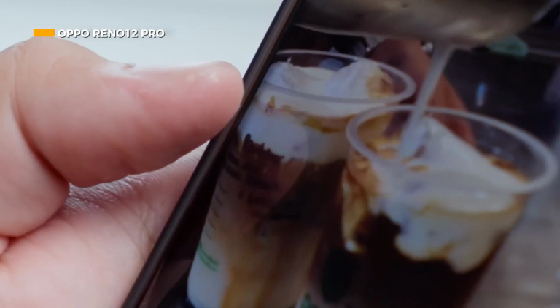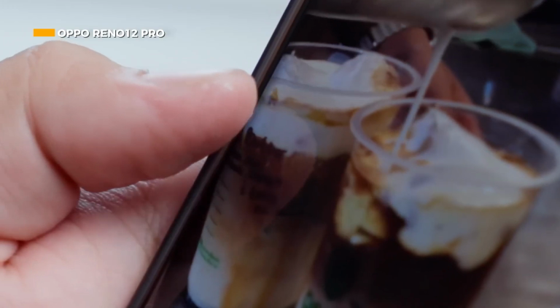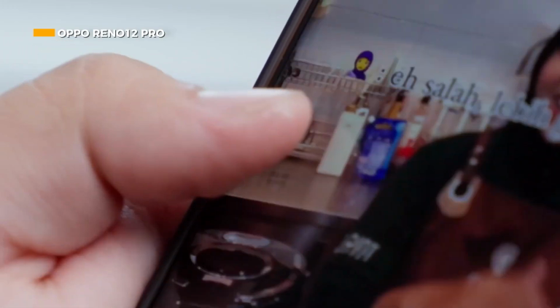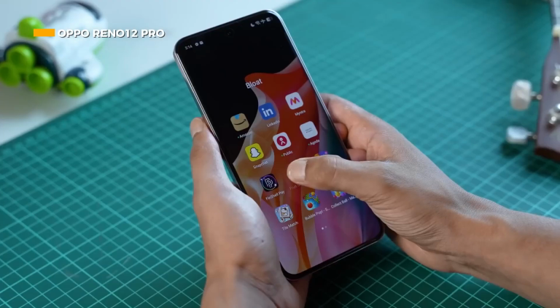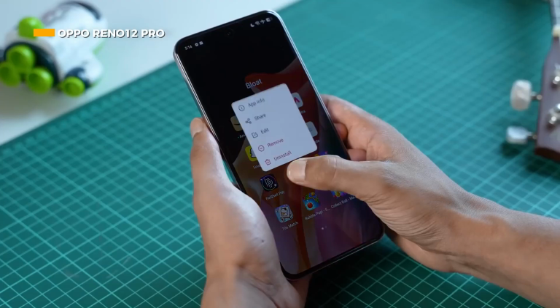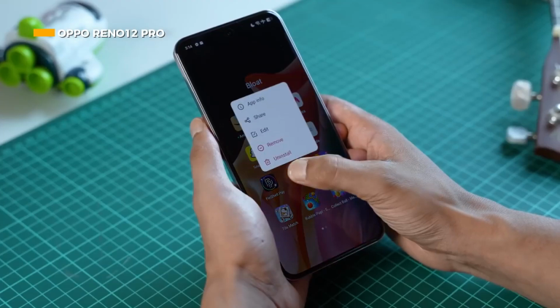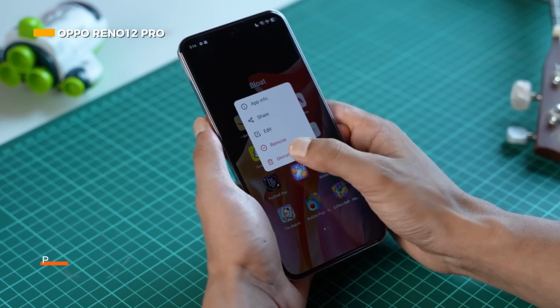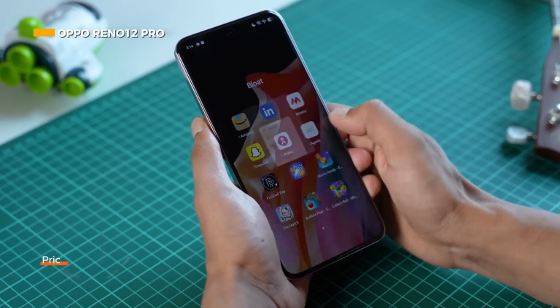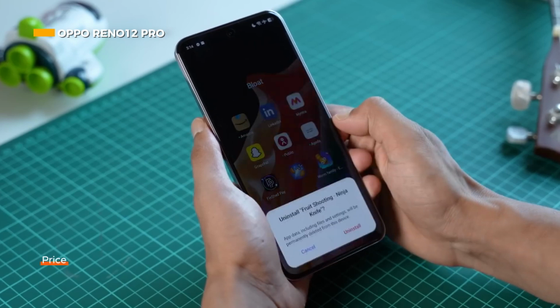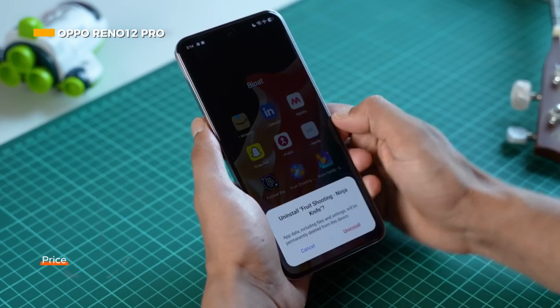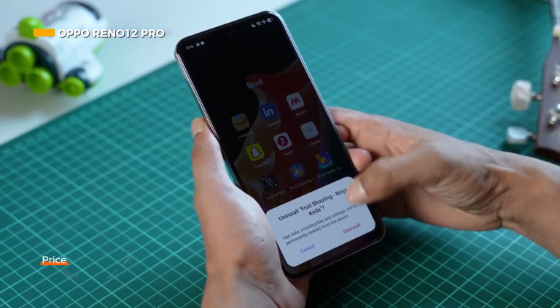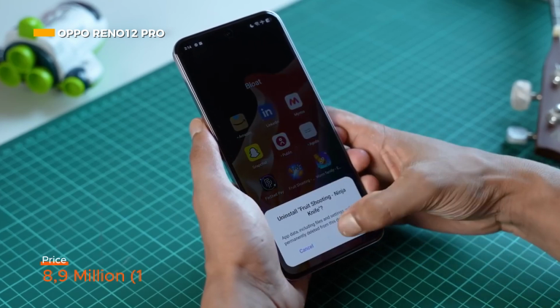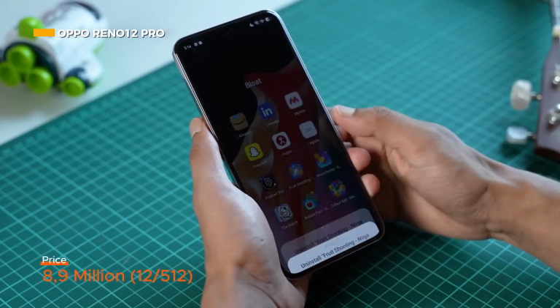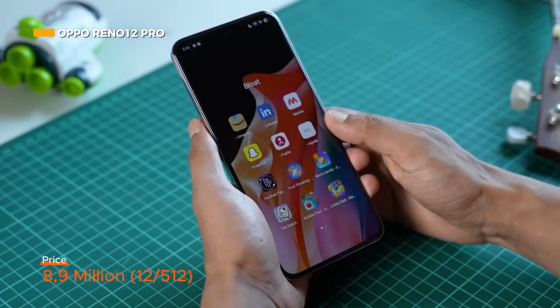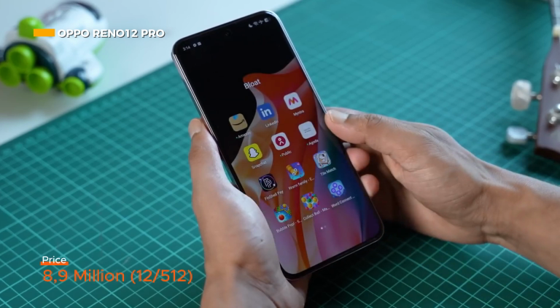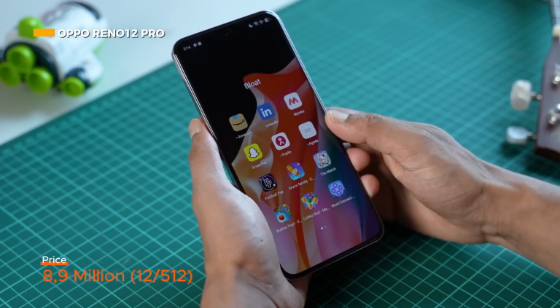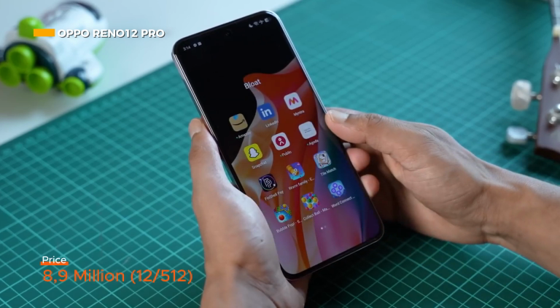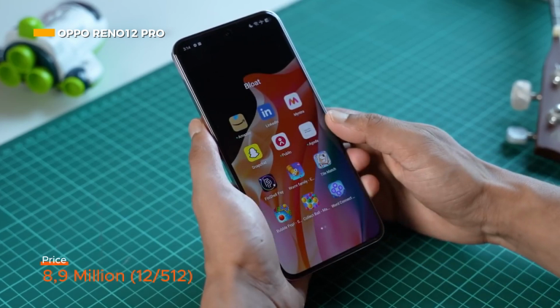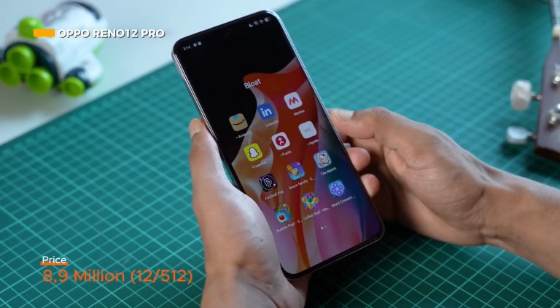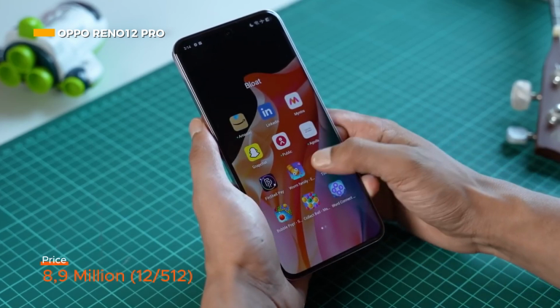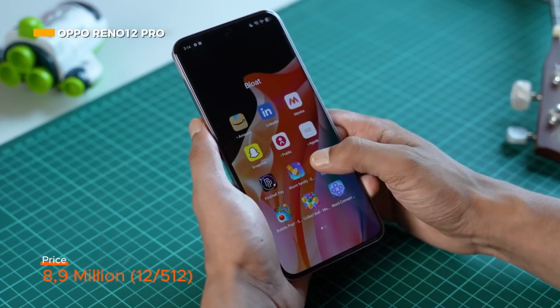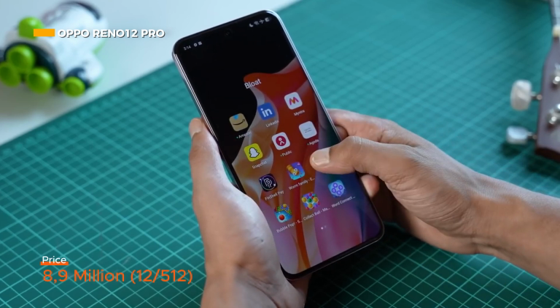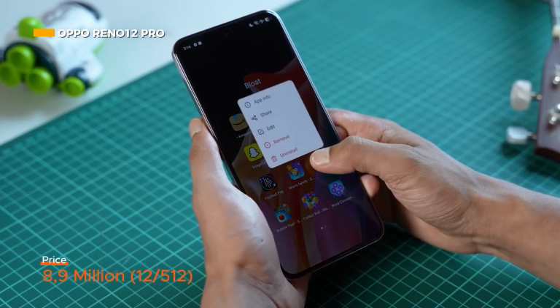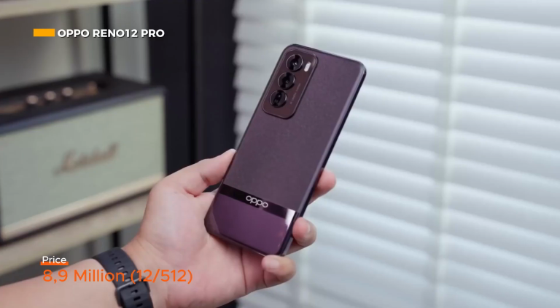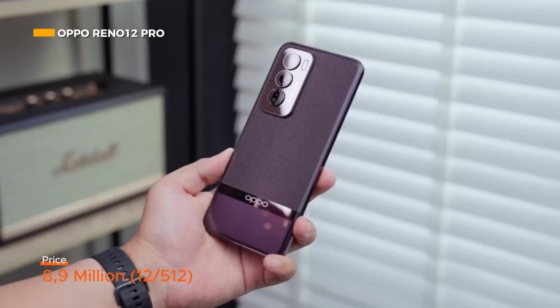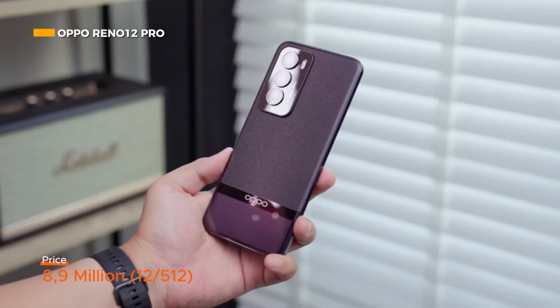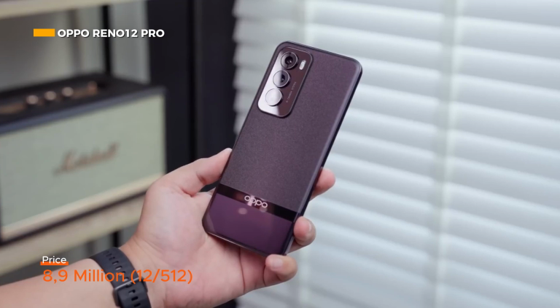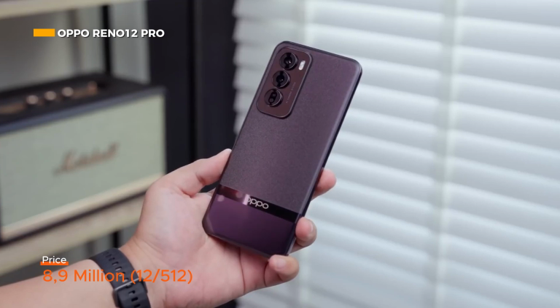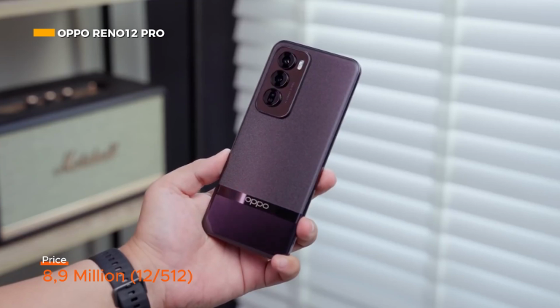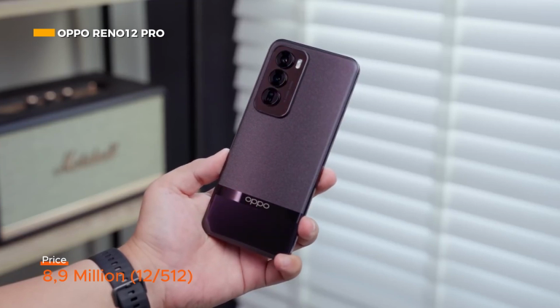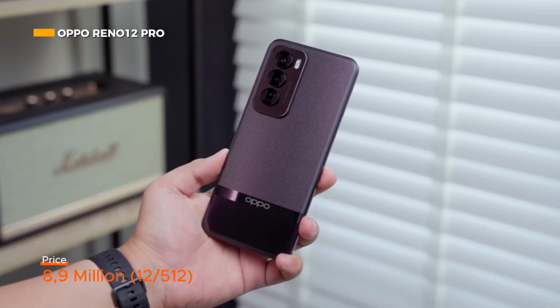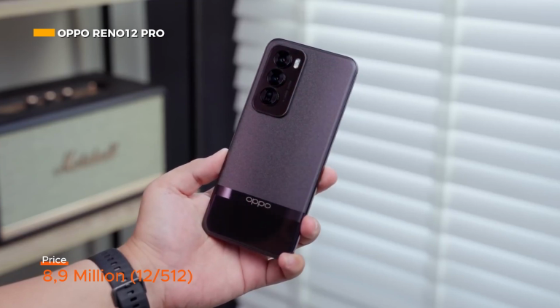This phone has been officially sold in Indonesia at a price of 8.9 million for the 12GB RAM, 512GB internal memory variant.